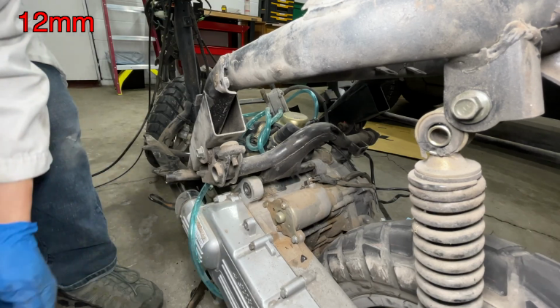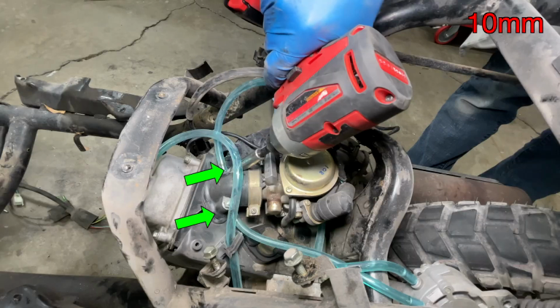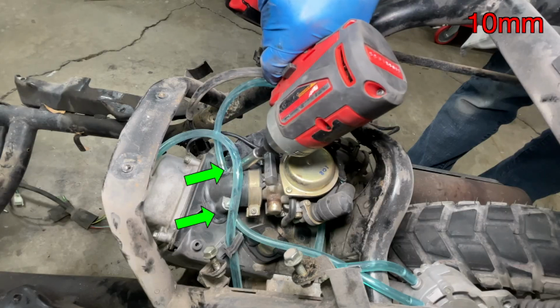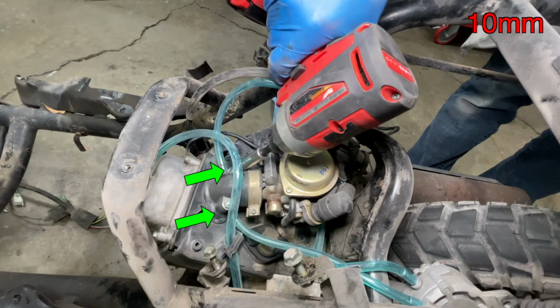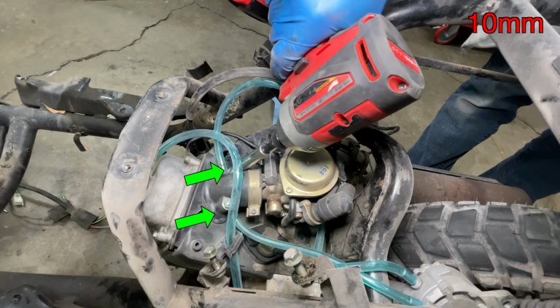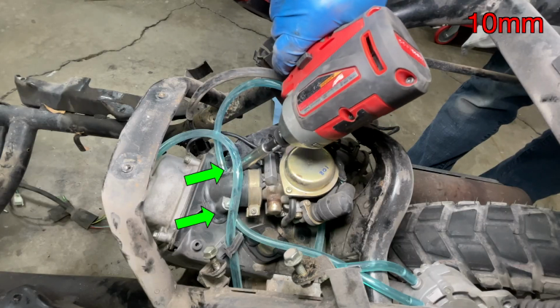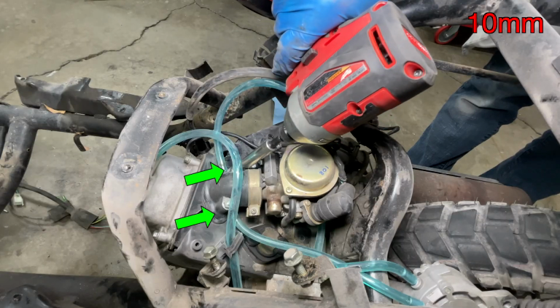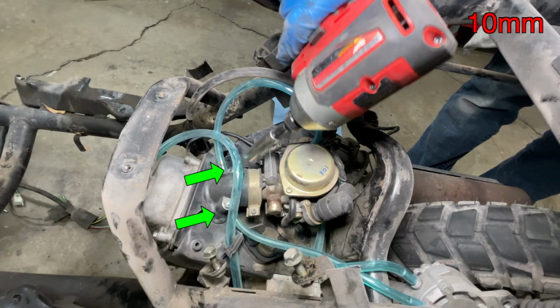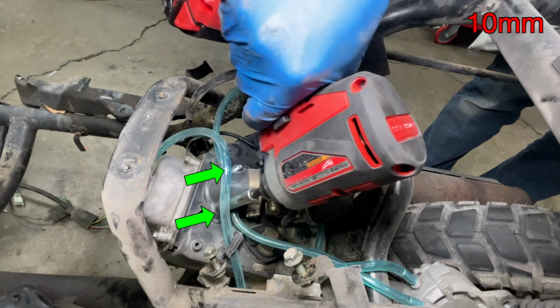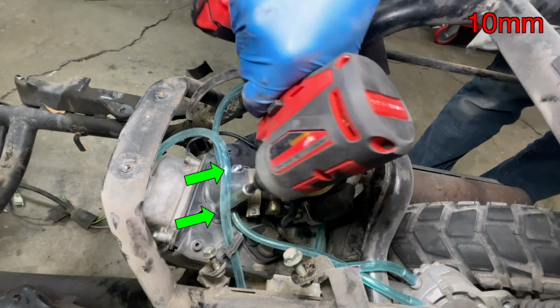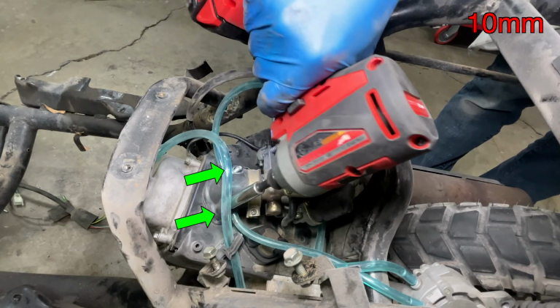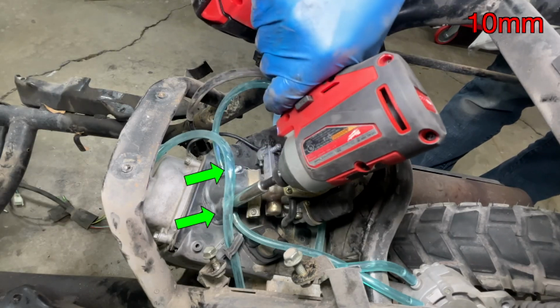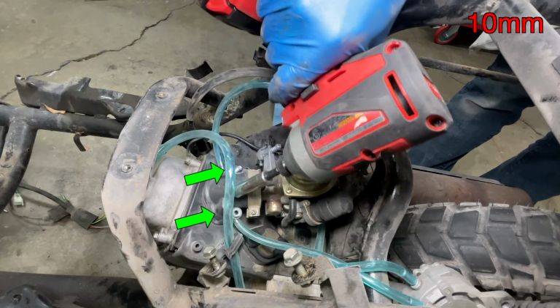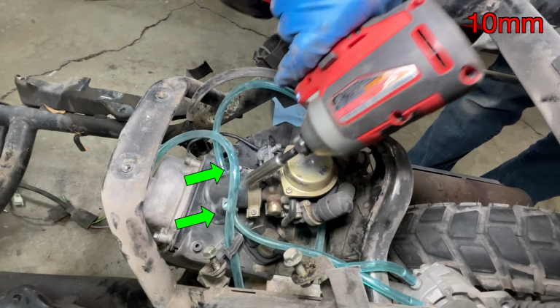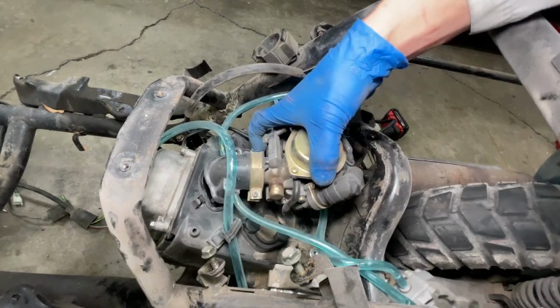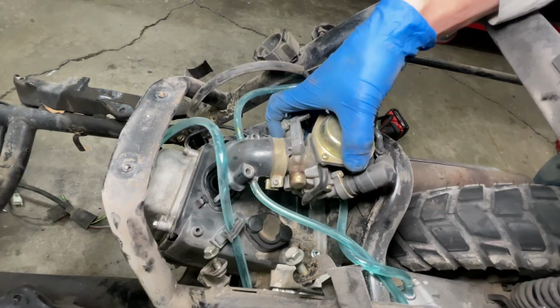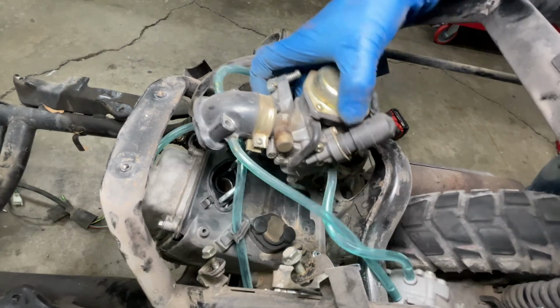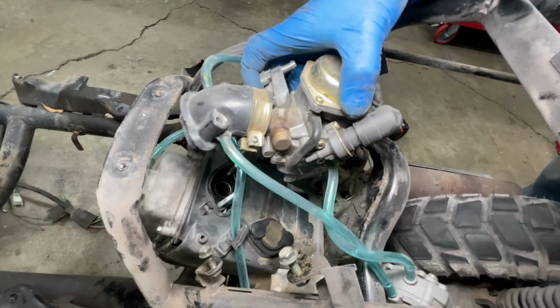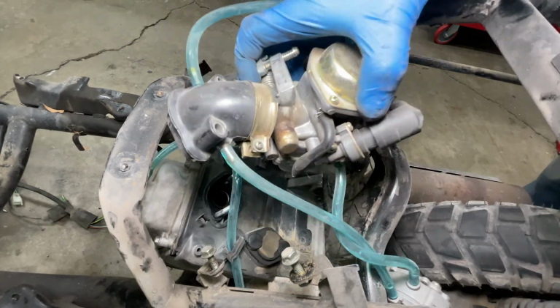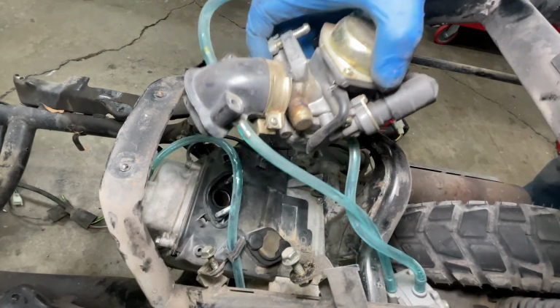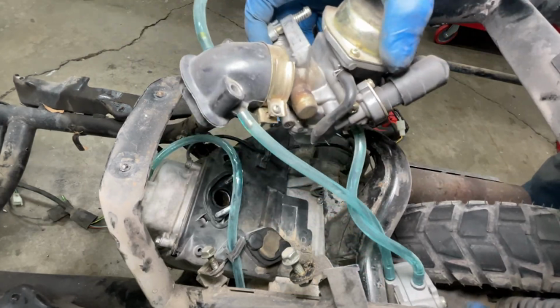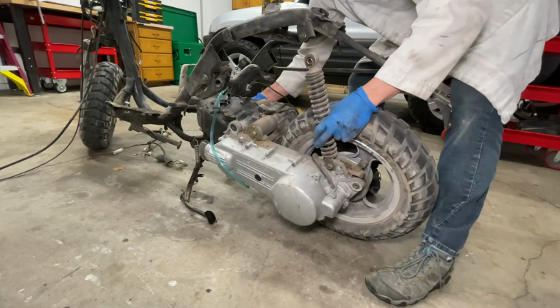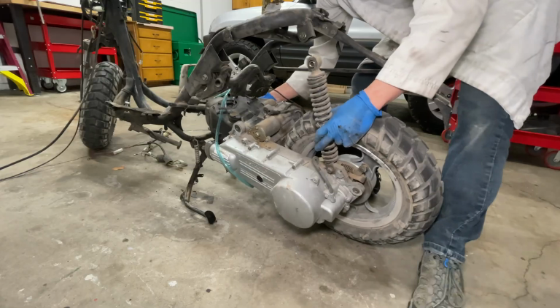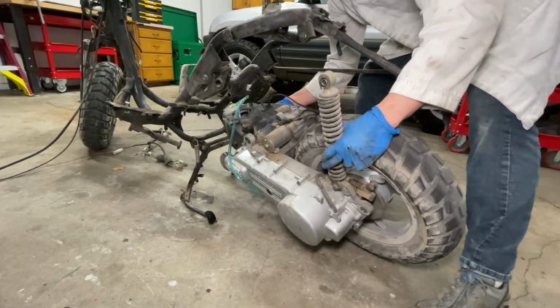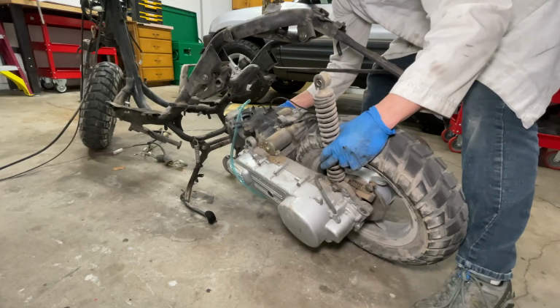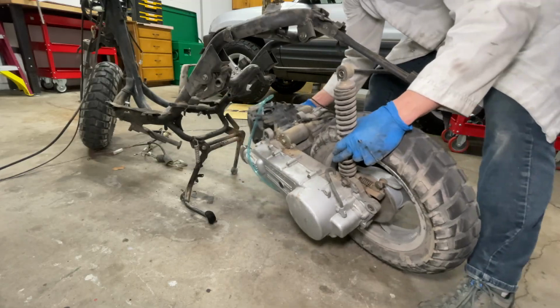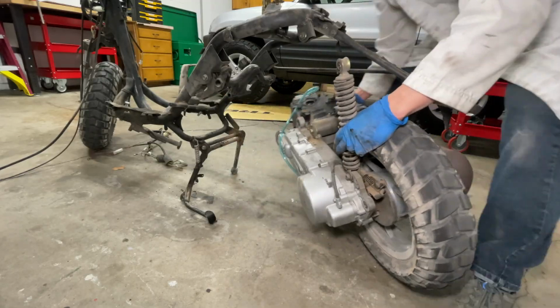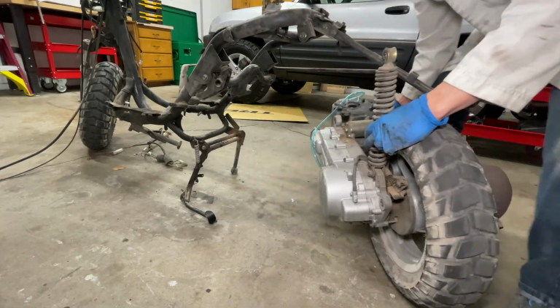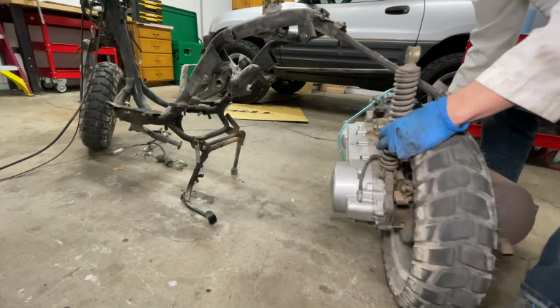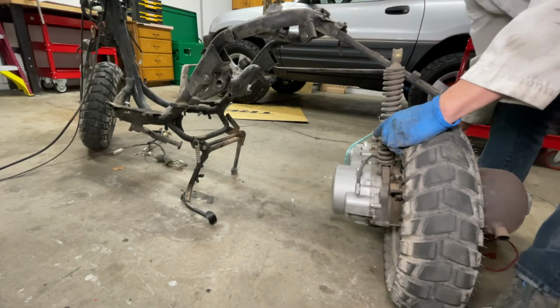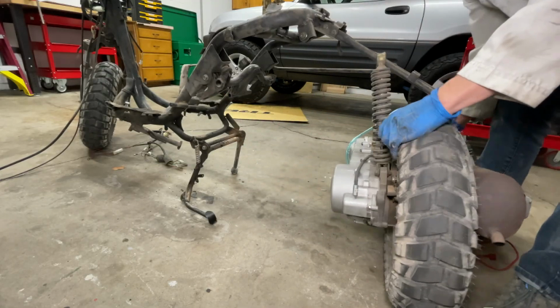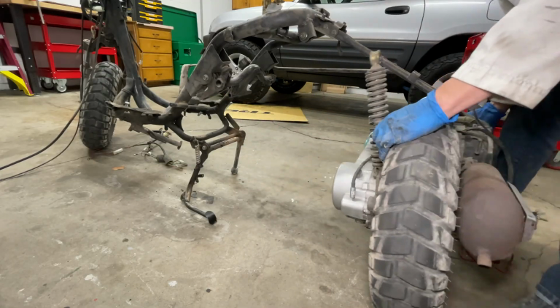A long bolt holds the engine onto the frame and acts as the main pivot for the rear suspension. Now there is nothing holding the engine on, but the carburetor is still in the way. And that's it — the engine is out.